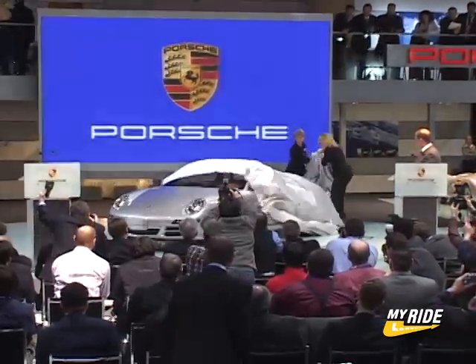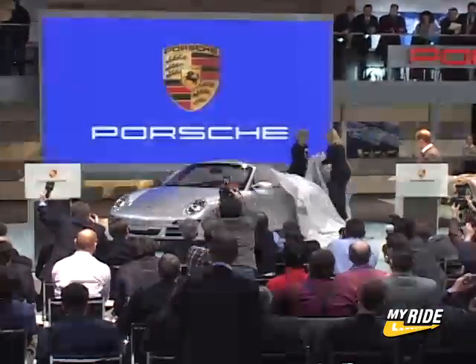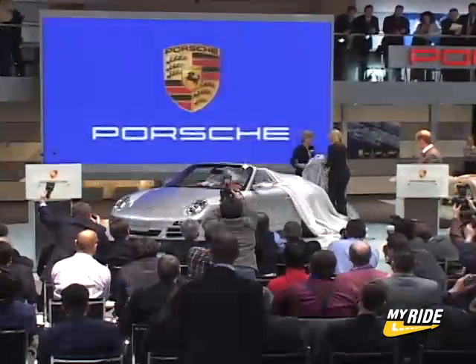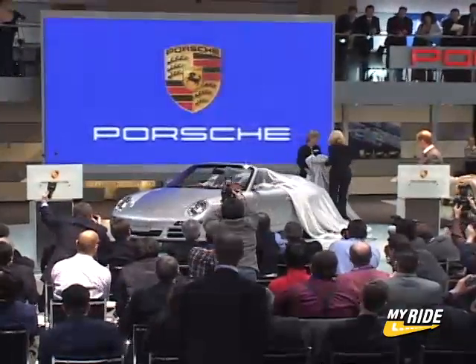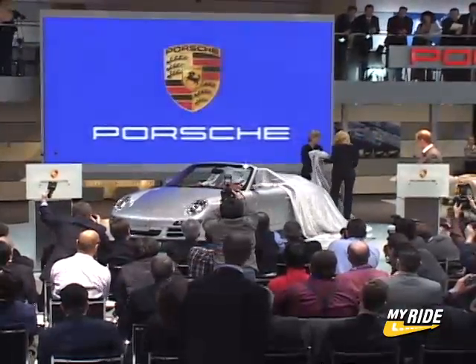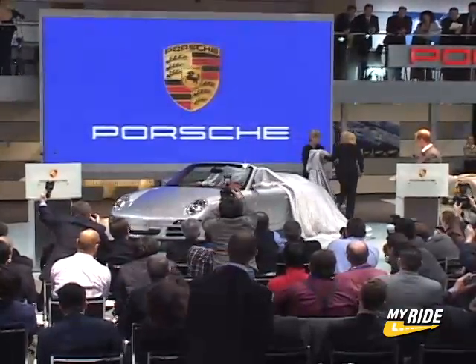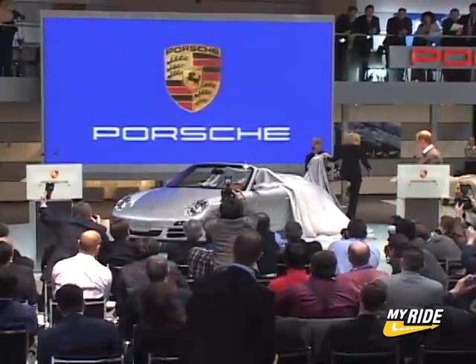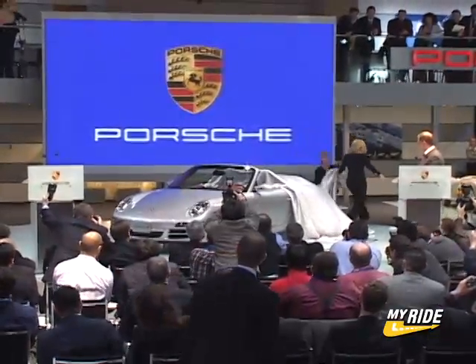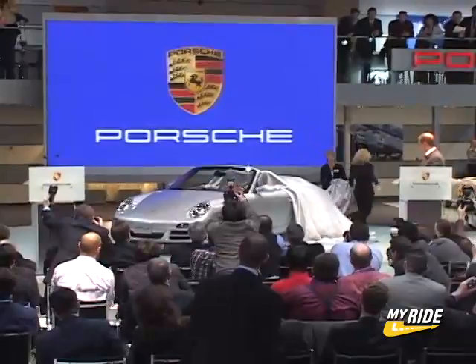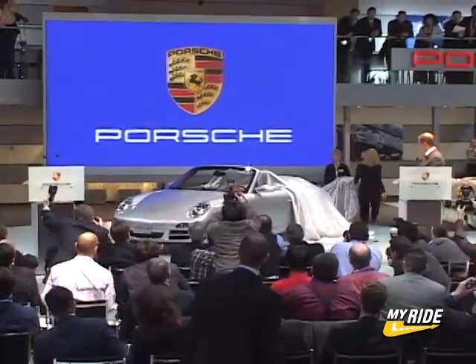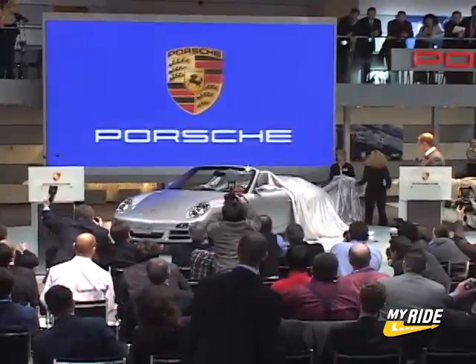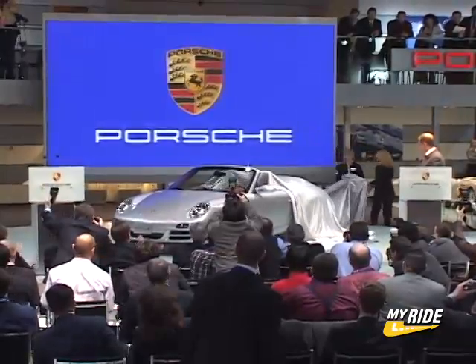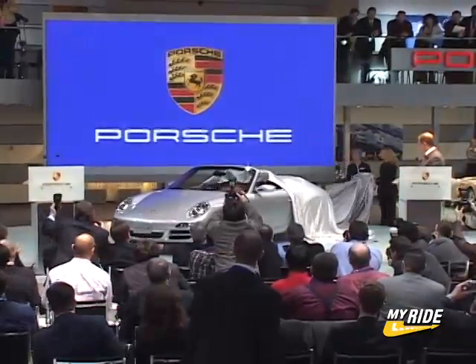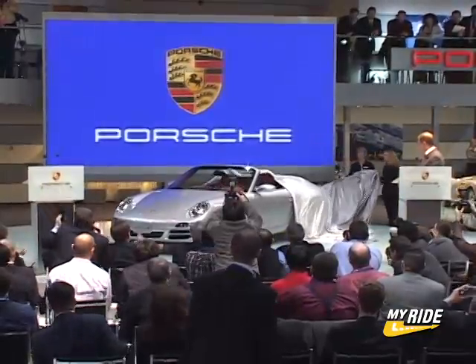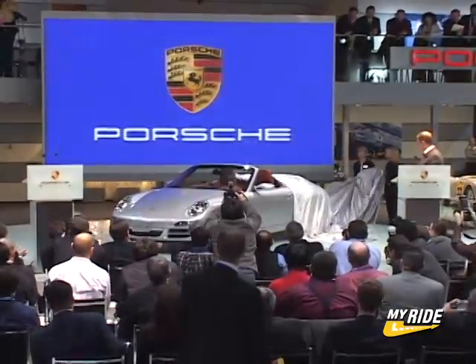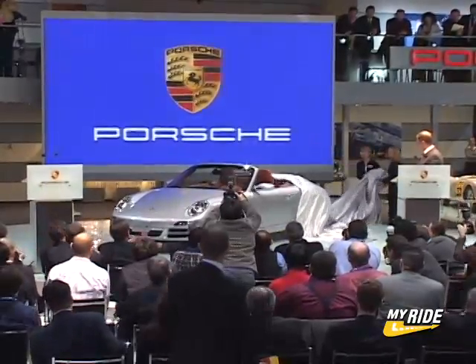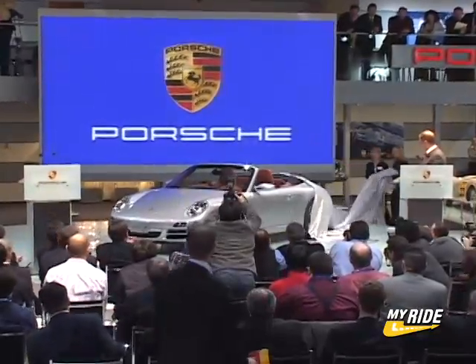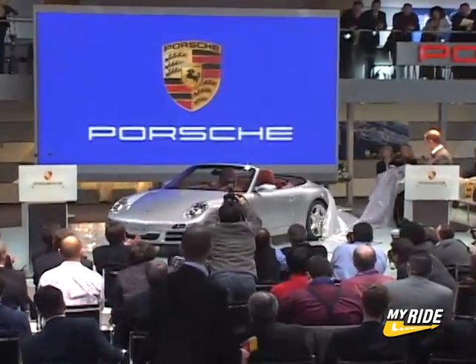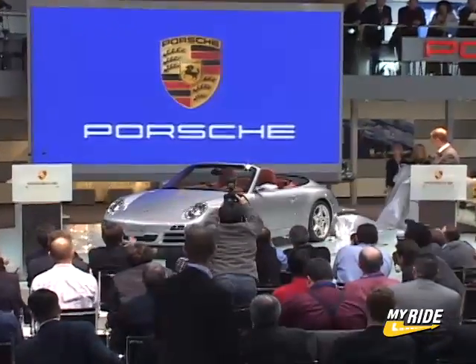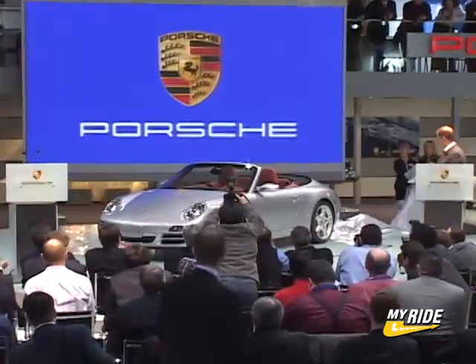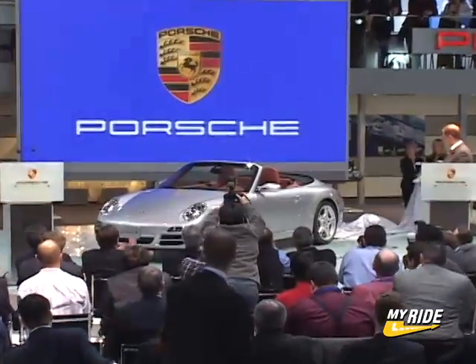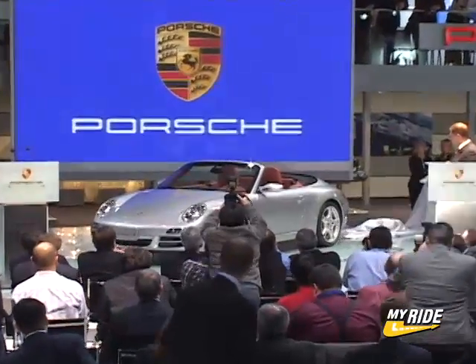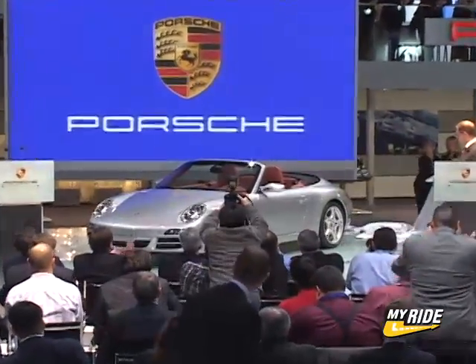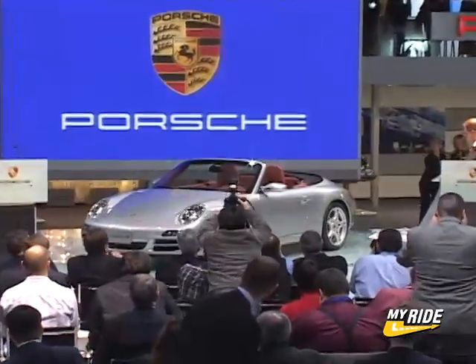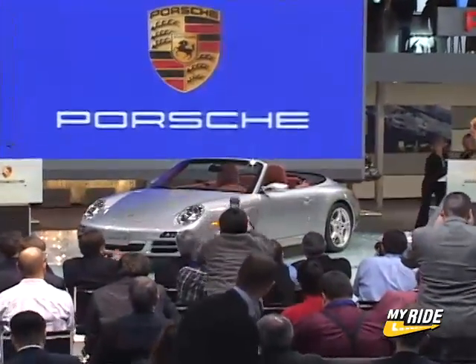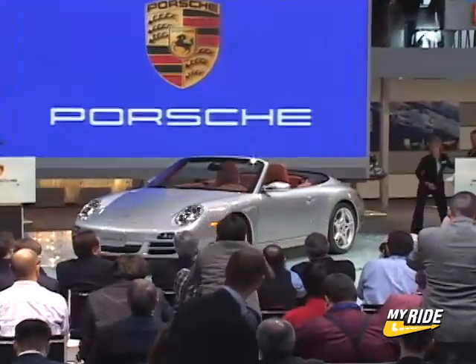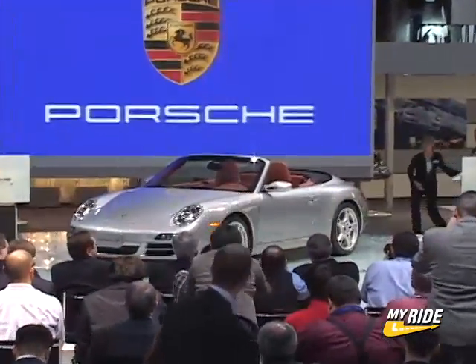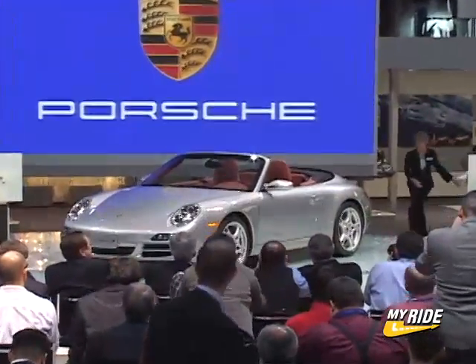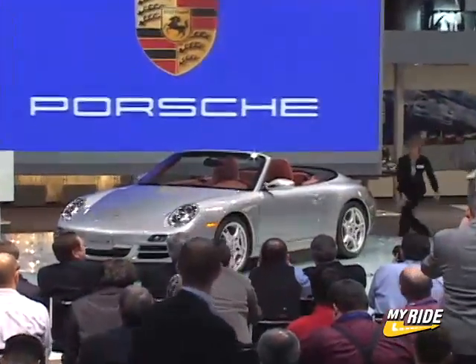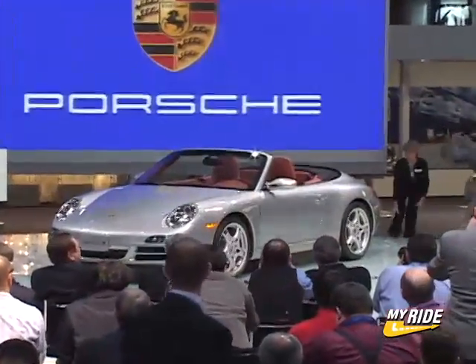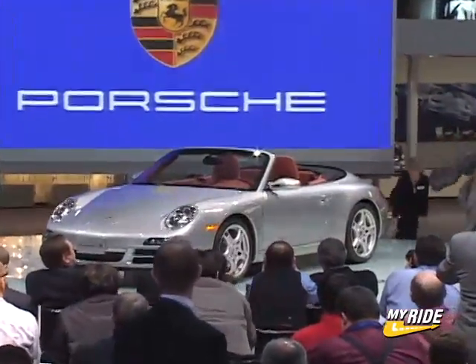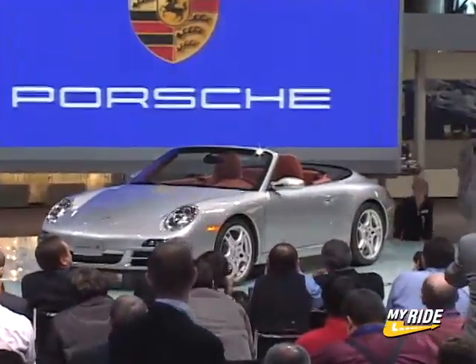Having recently driven the awesome new 911, it was exciting to see that the cabriolet versions of the Carrera and Carrera S are ready to go when the winter weather decides to leave.